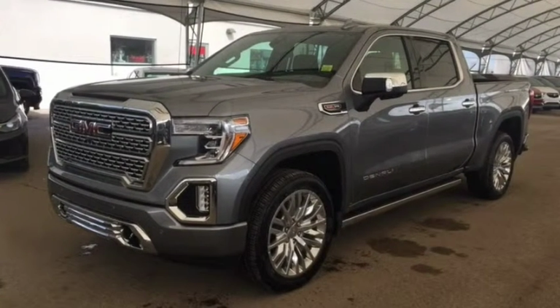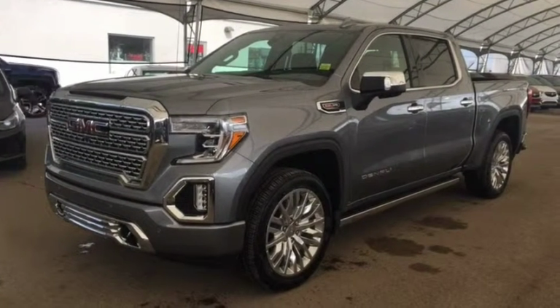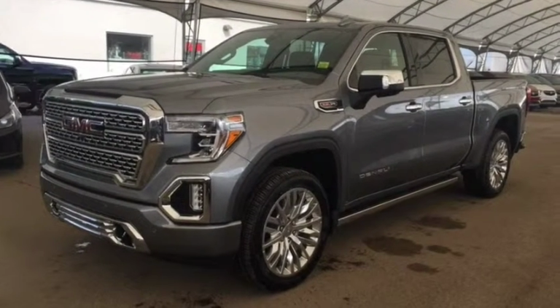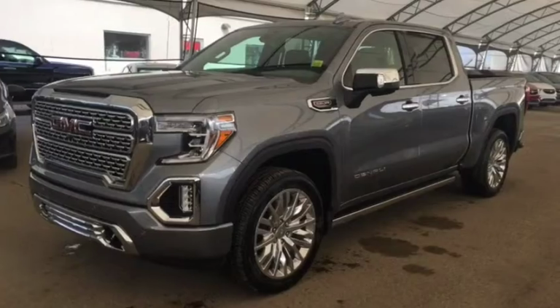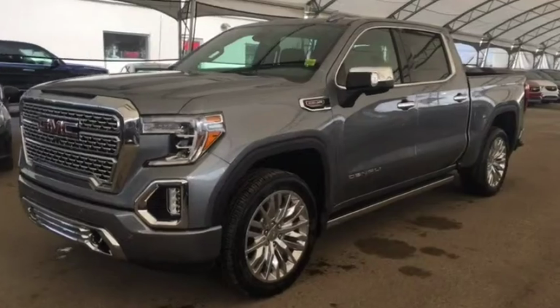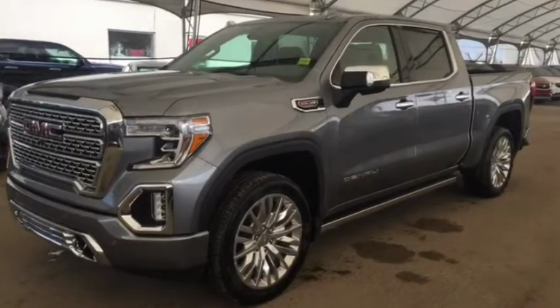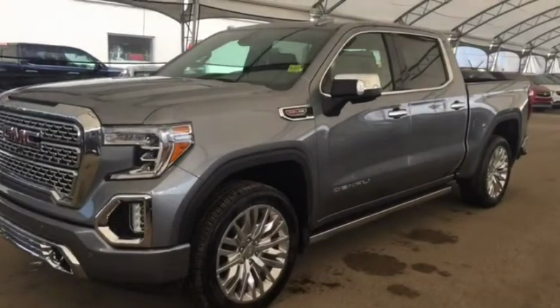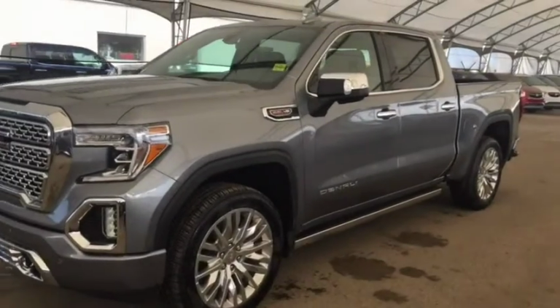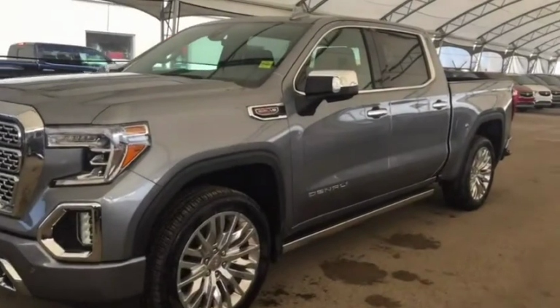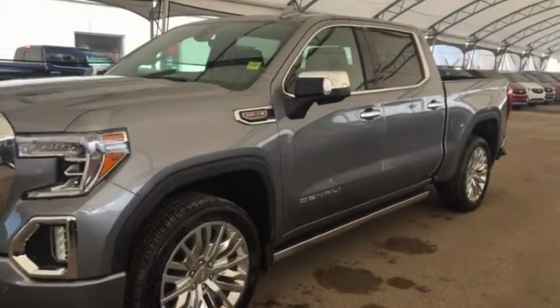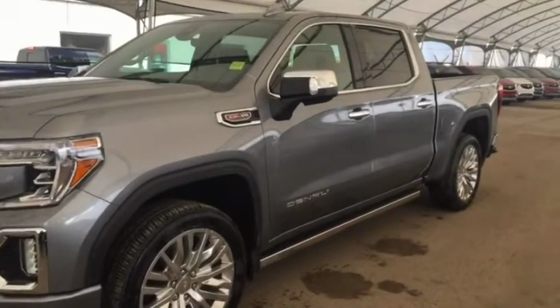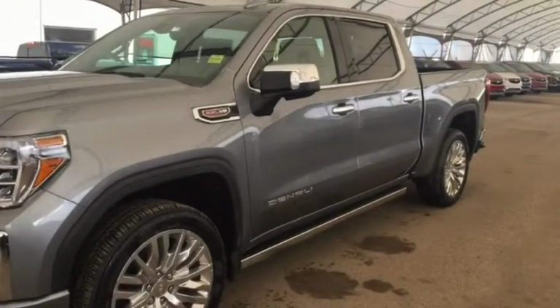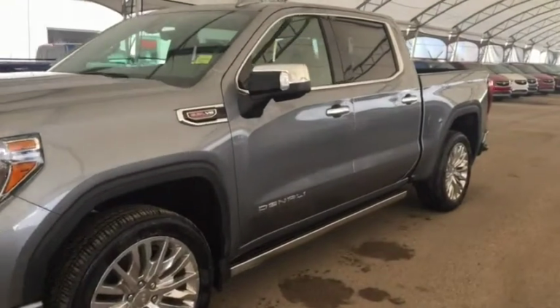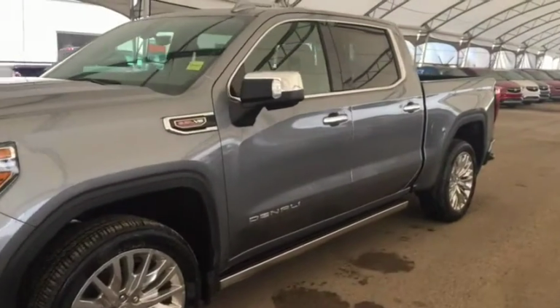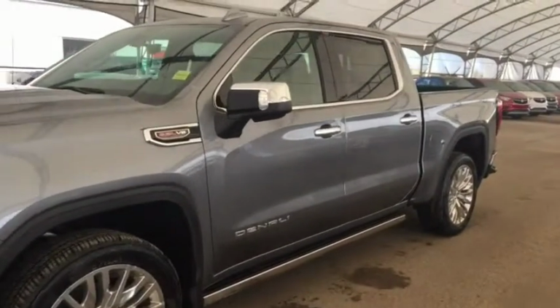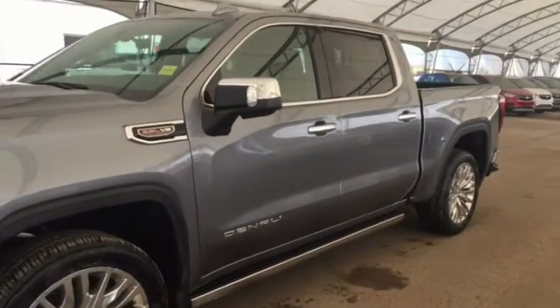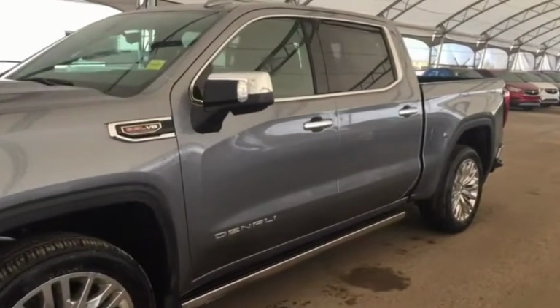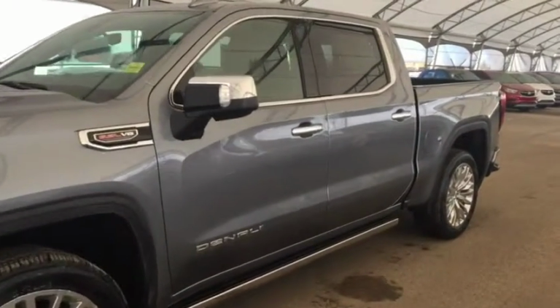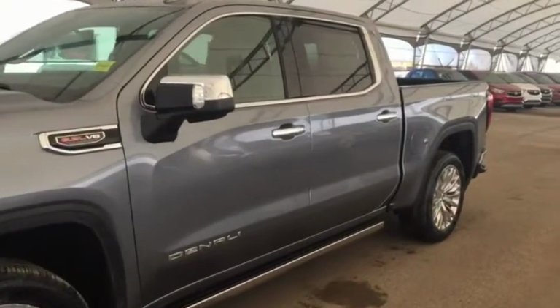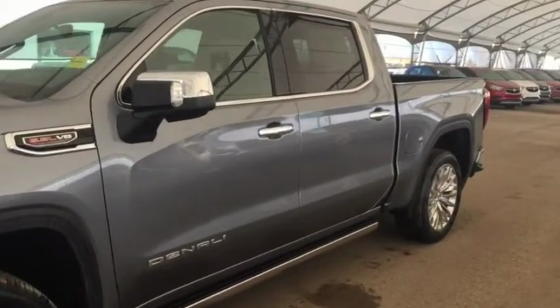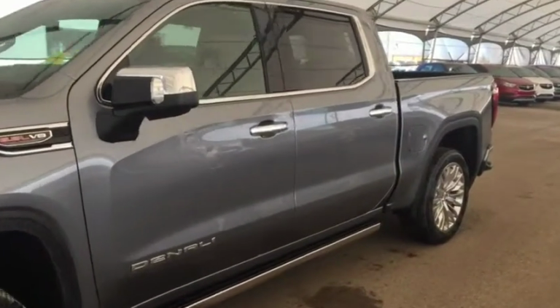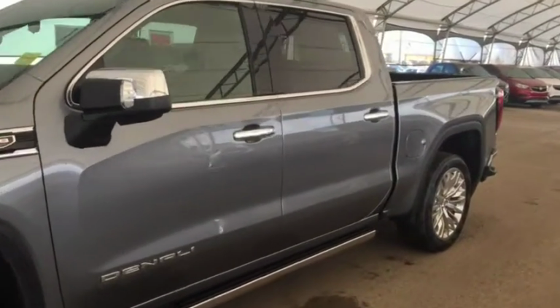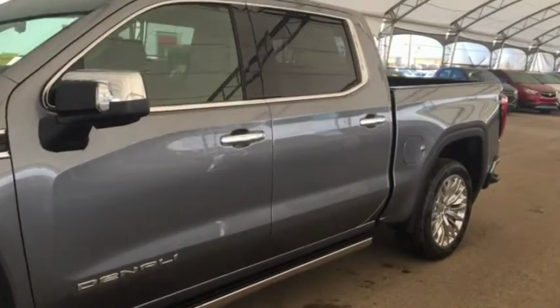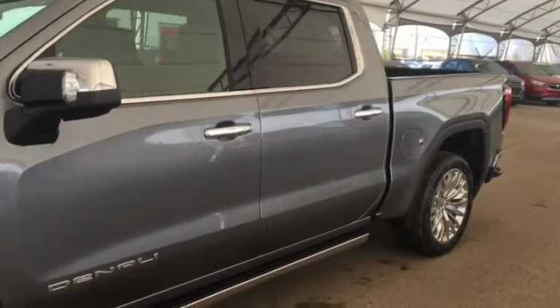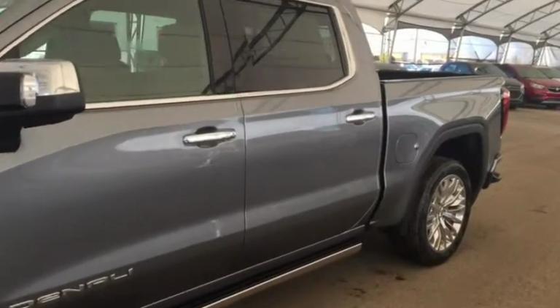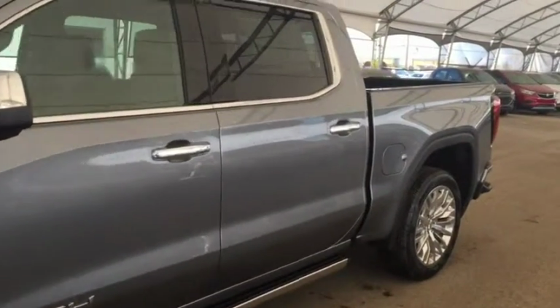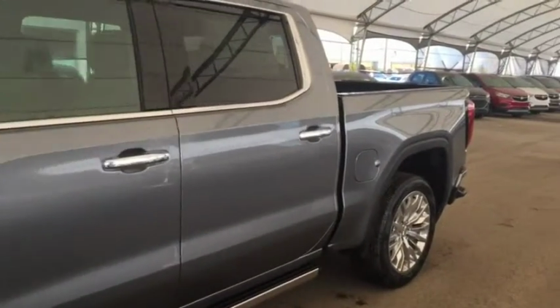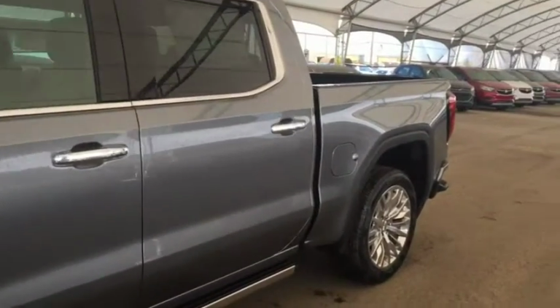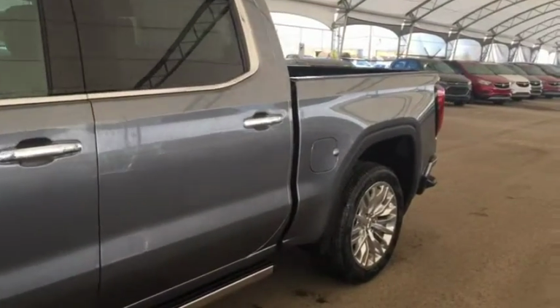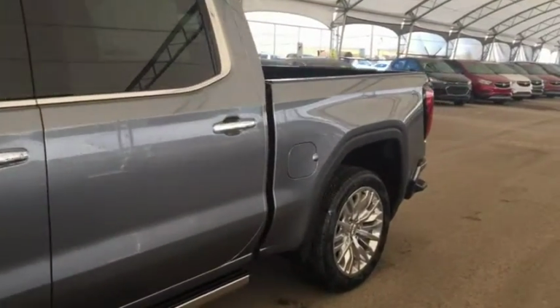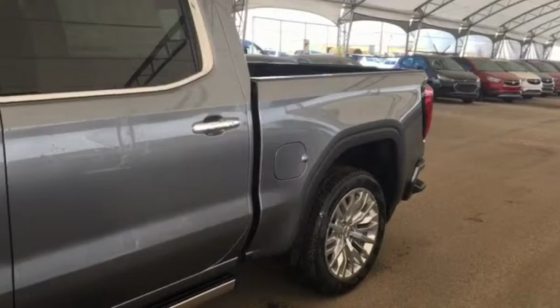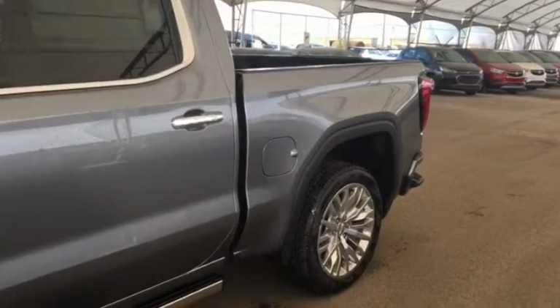Welcome to Davis Chevrolet. This is the 2019 GMC Sierra Denali in the color gray.